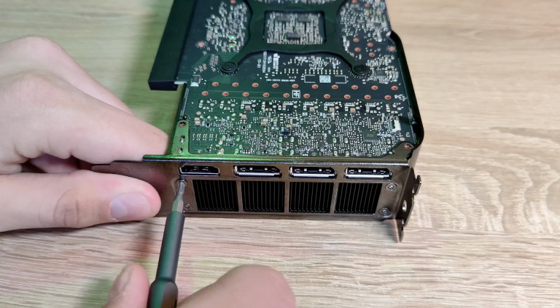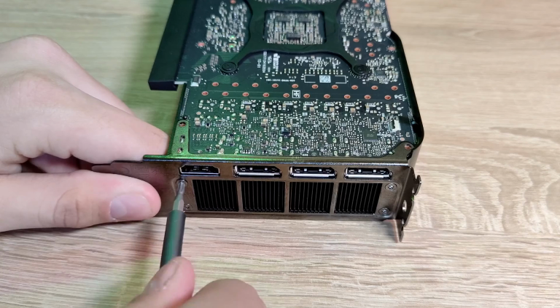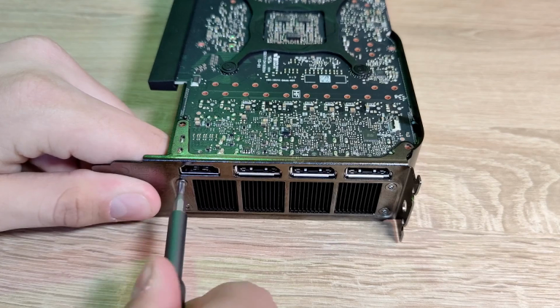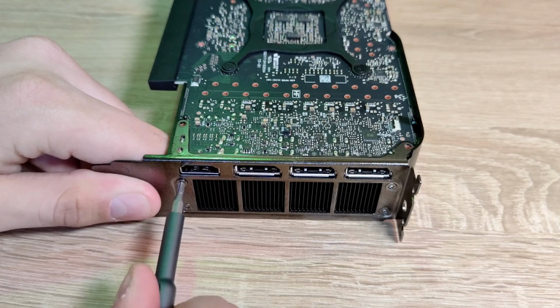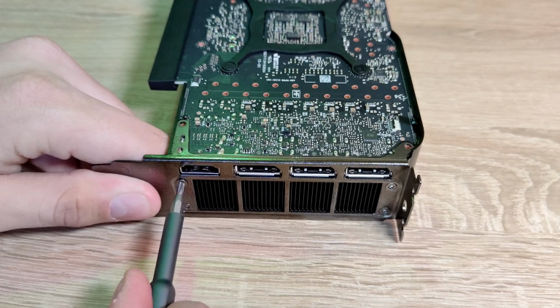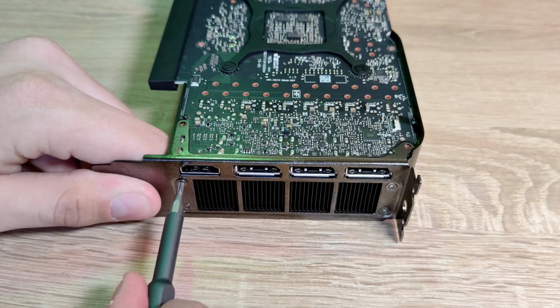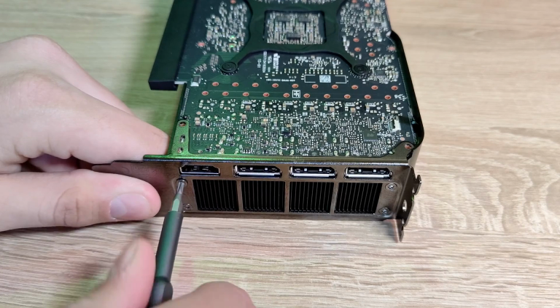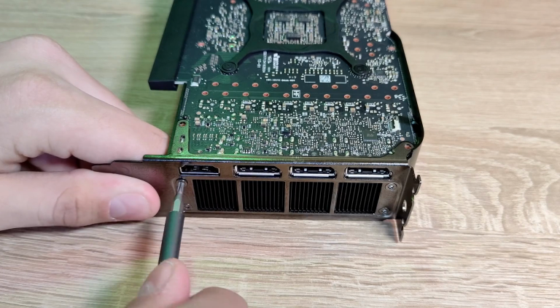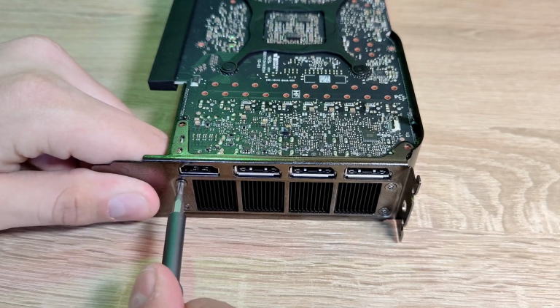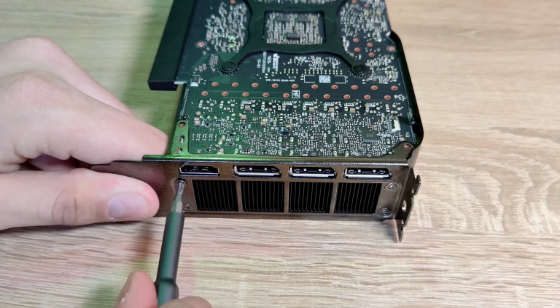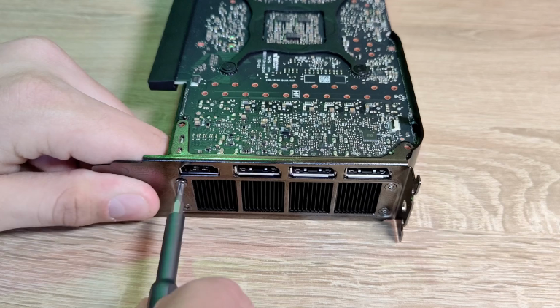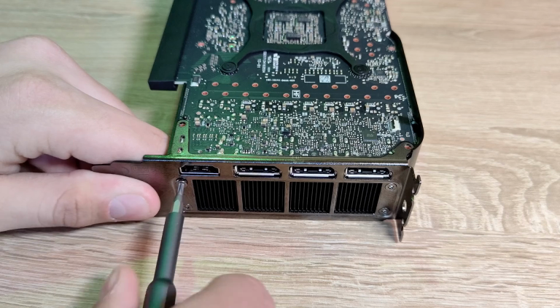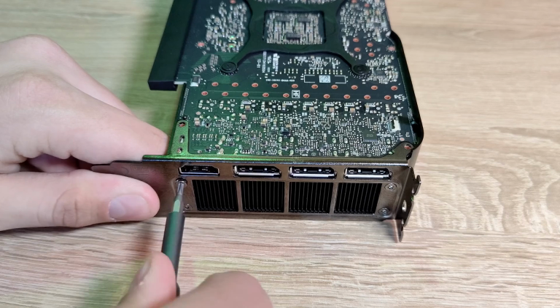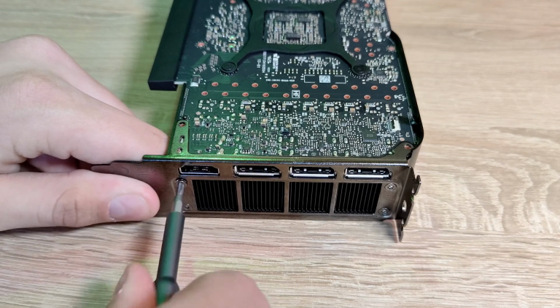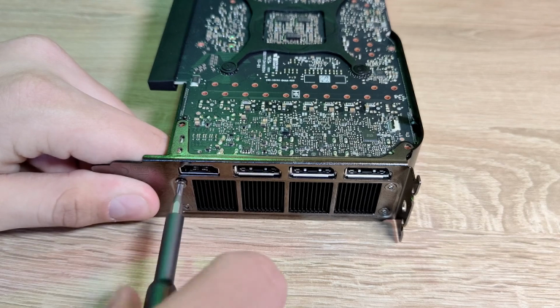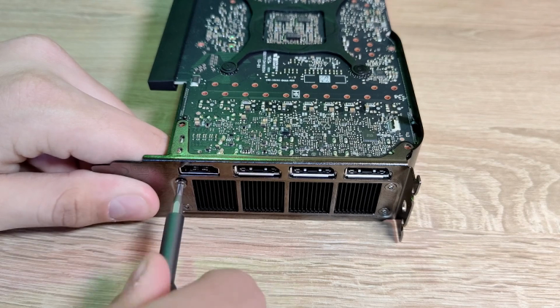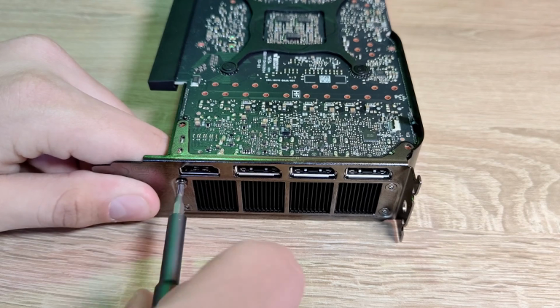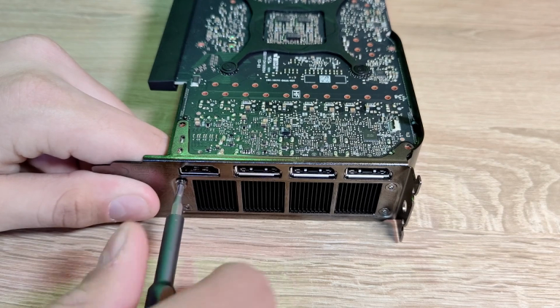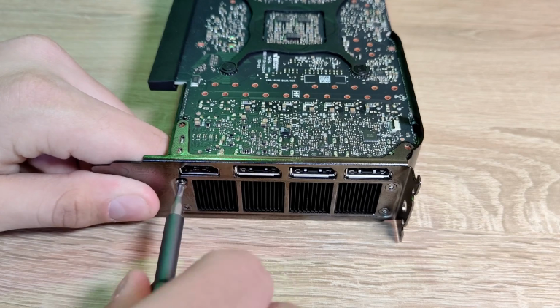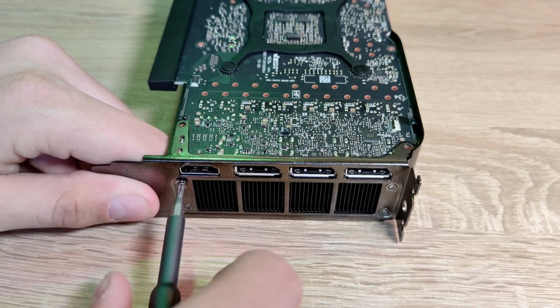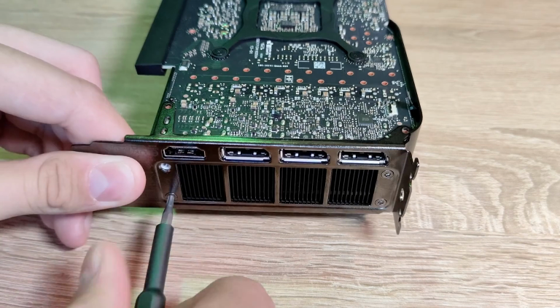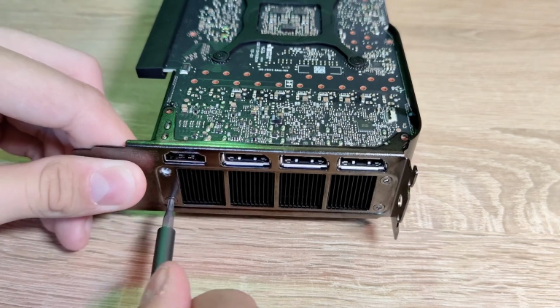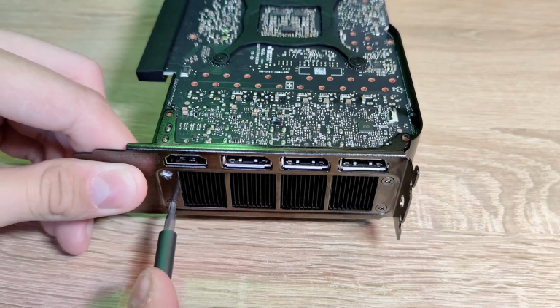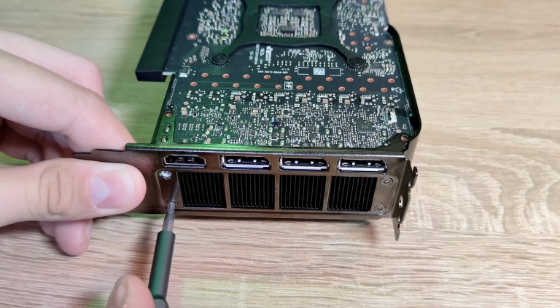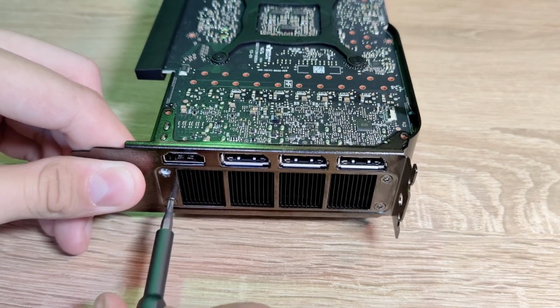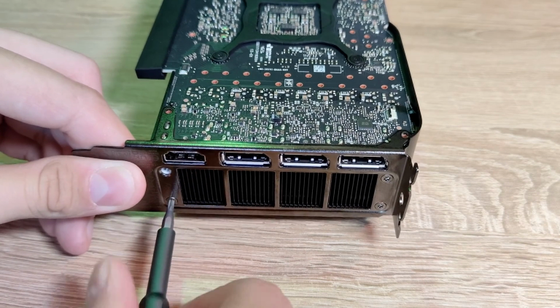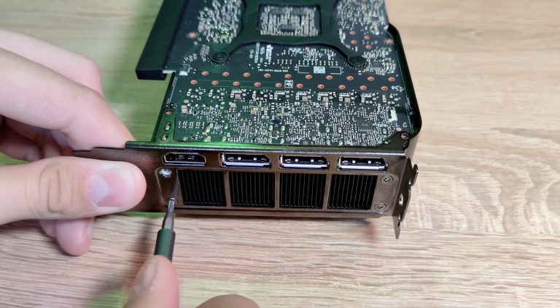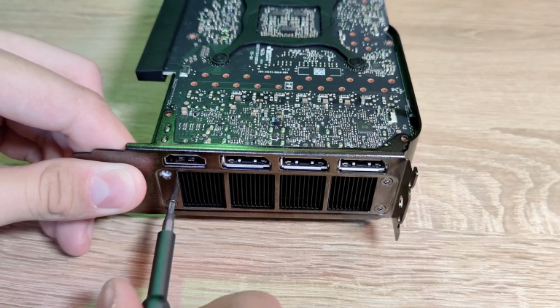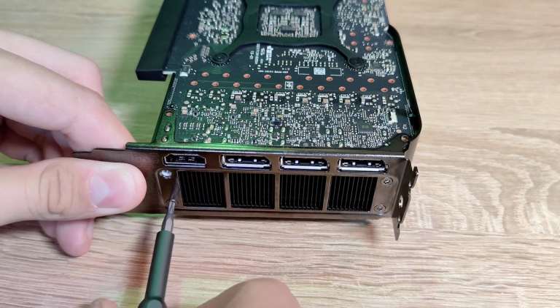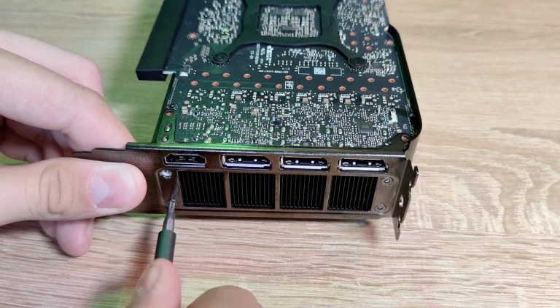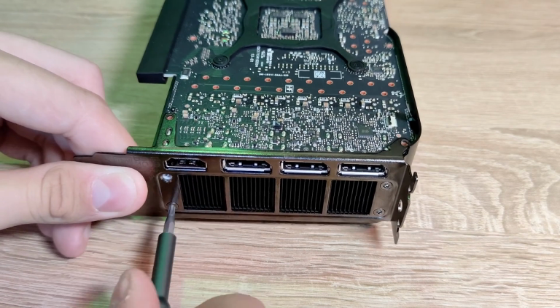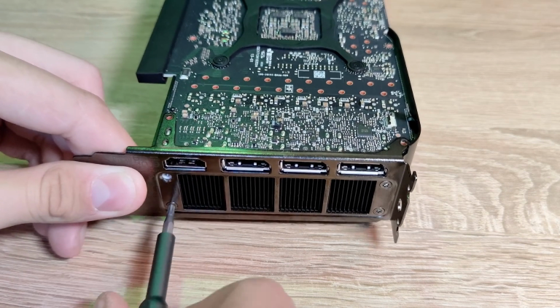Then, by unscrewing the four screws holding the PCIe bracket, it can also be removed from the card.